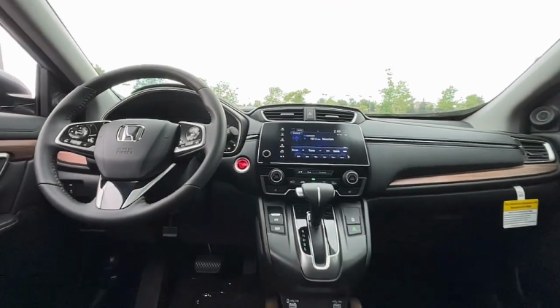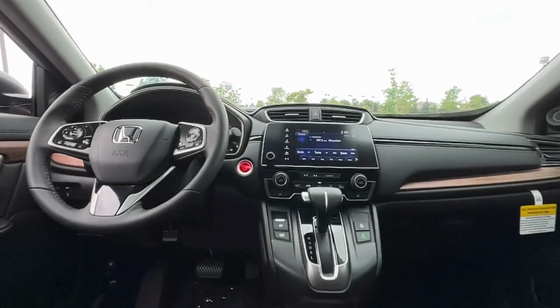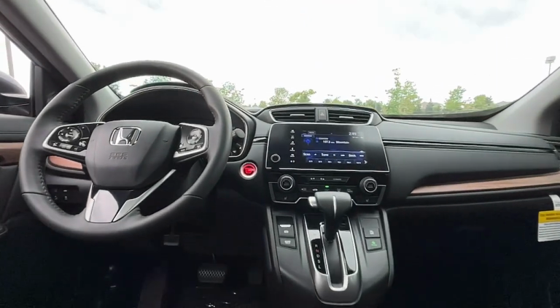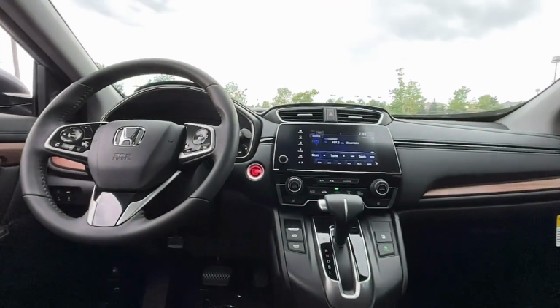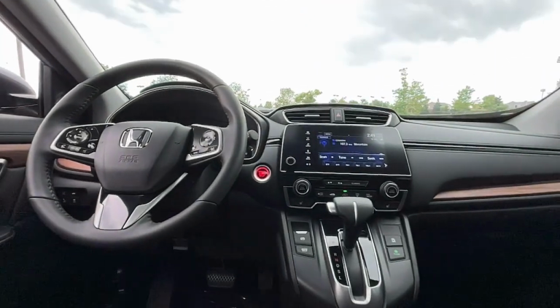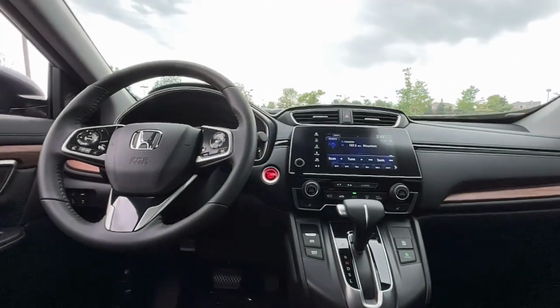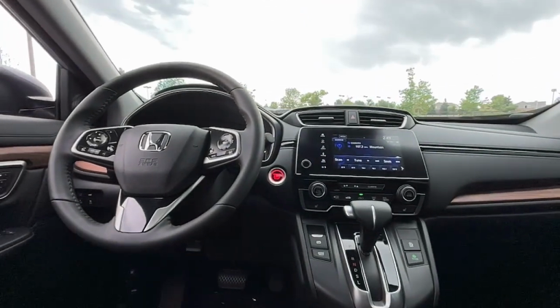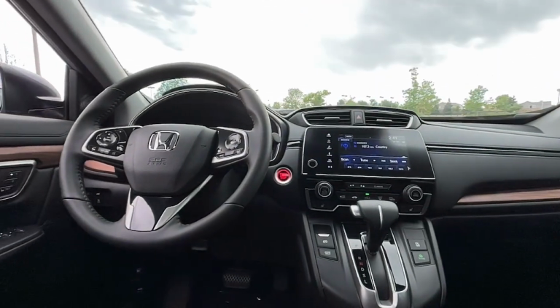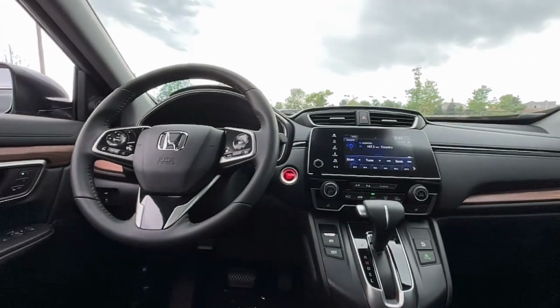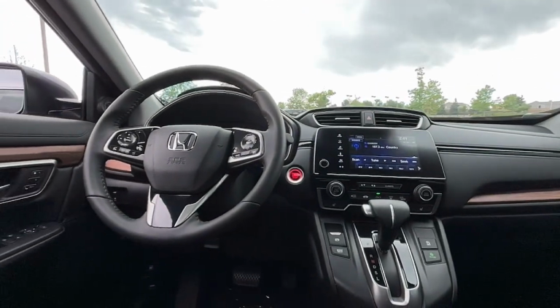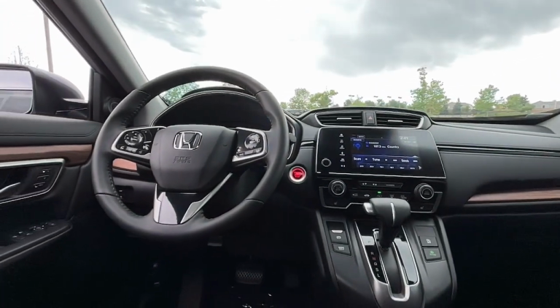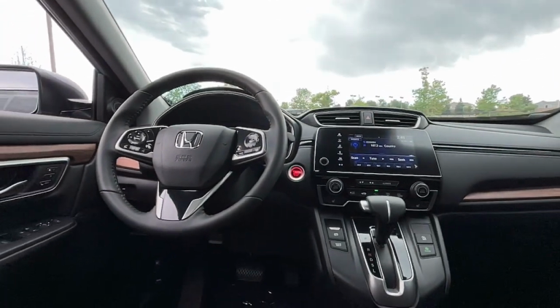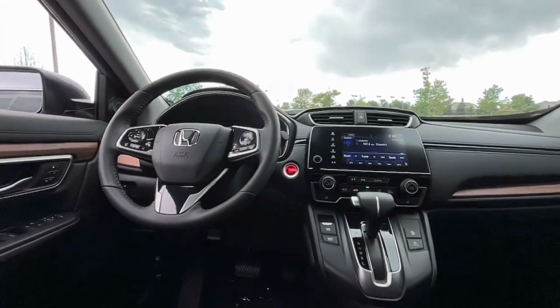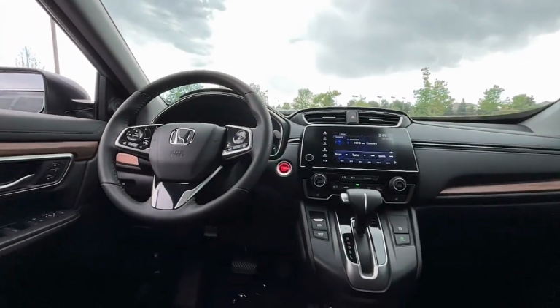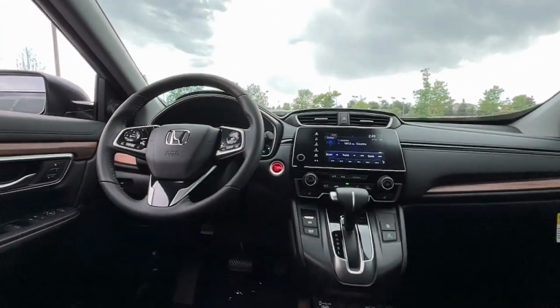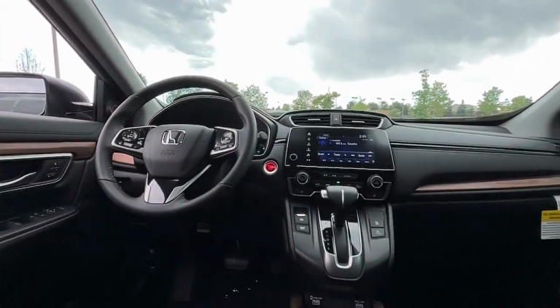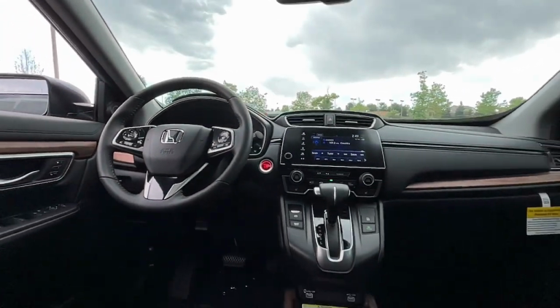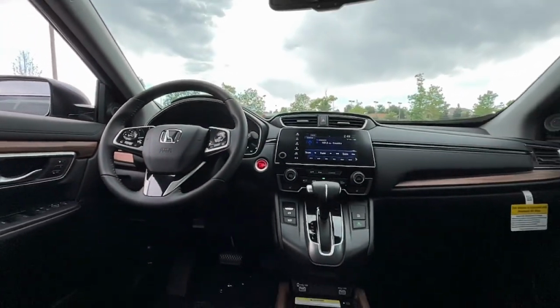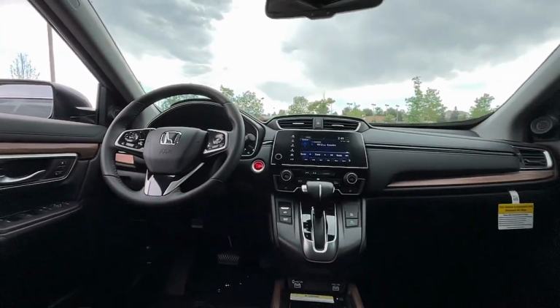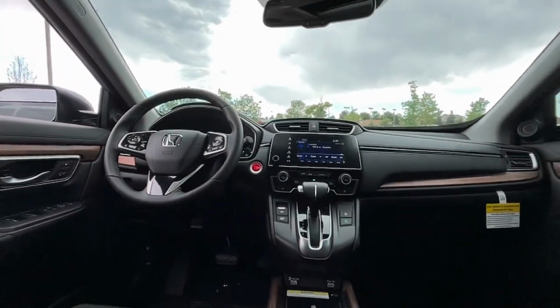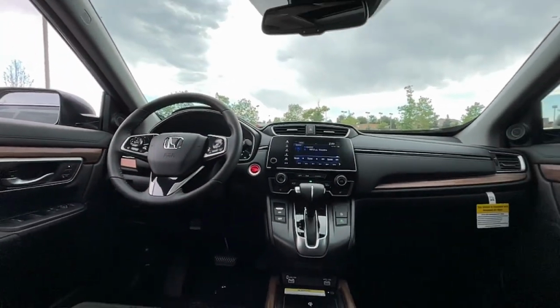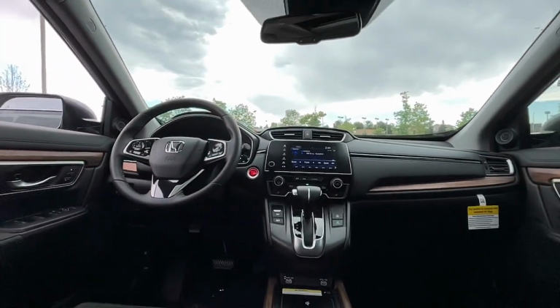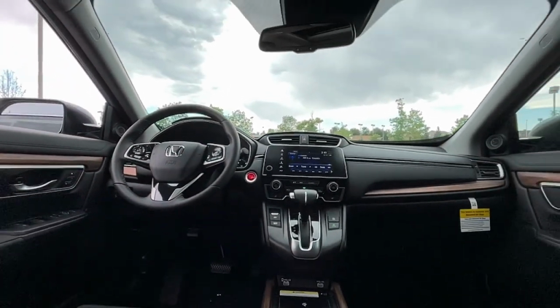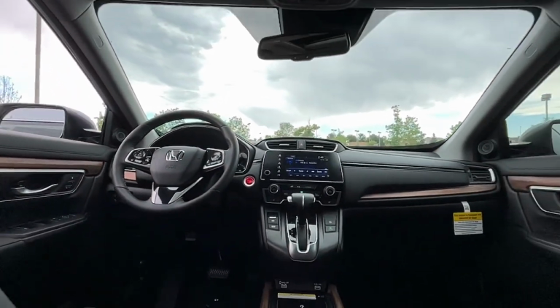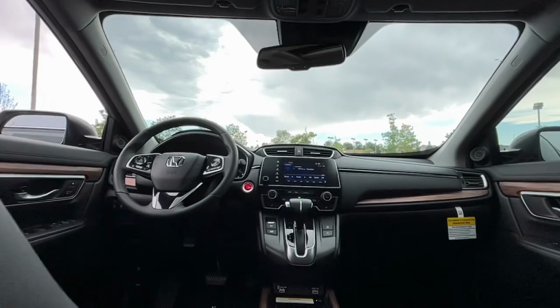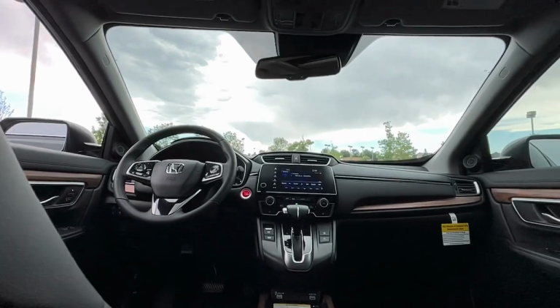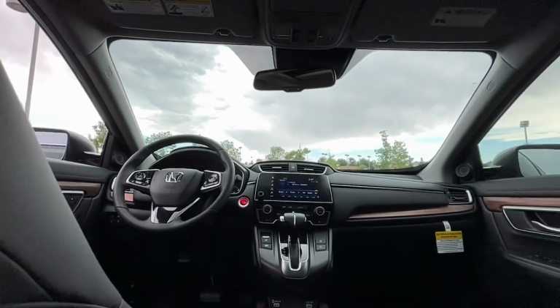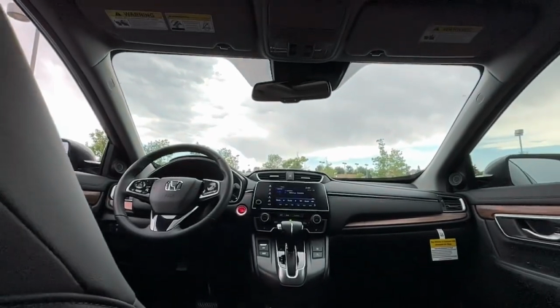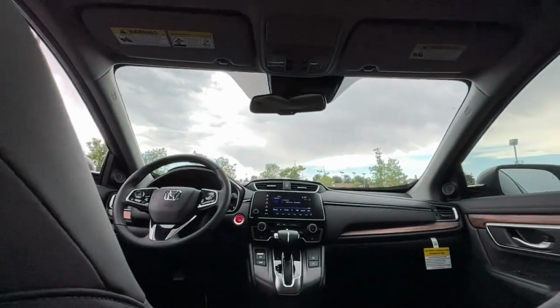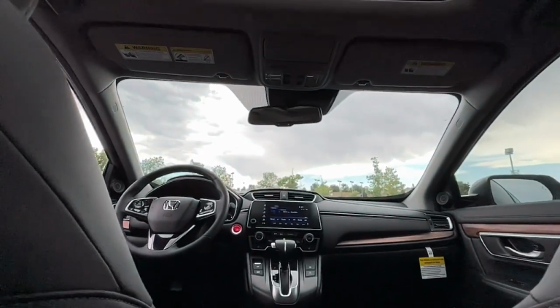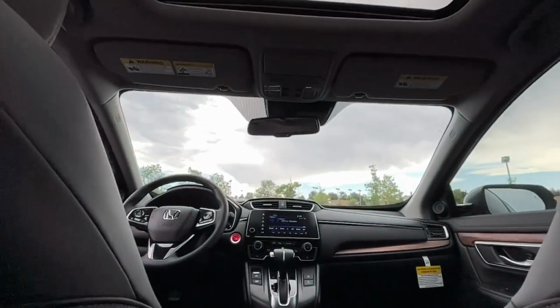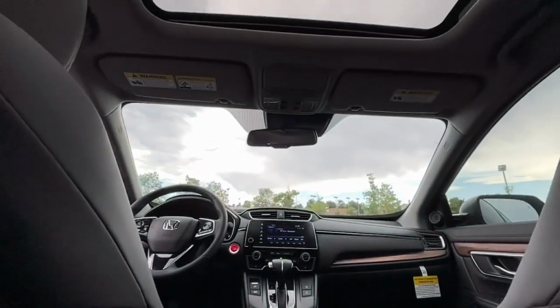Give yourself the upgrade you deserve. Get into the Honda CRV and drive — we'll put you behind the wheel today.